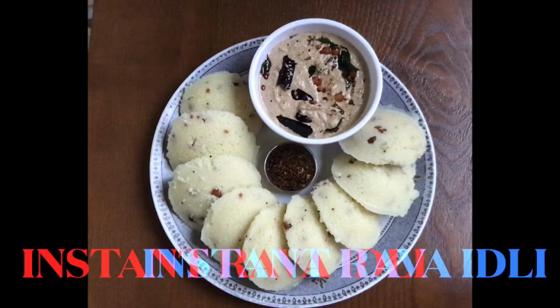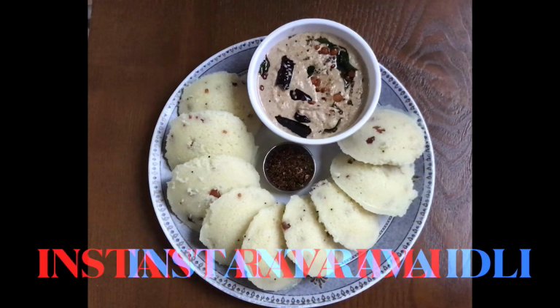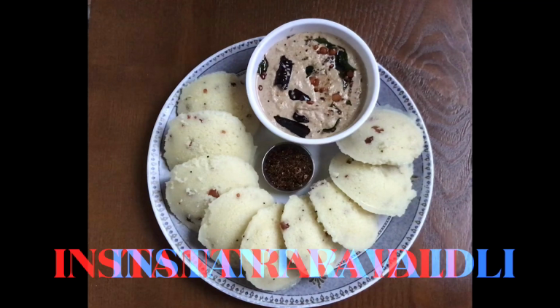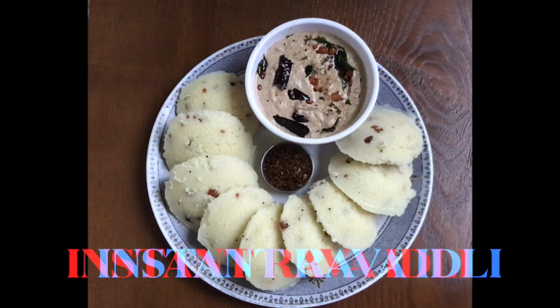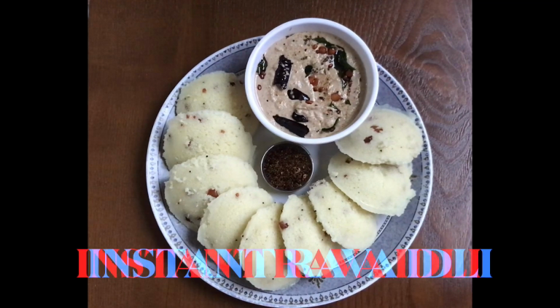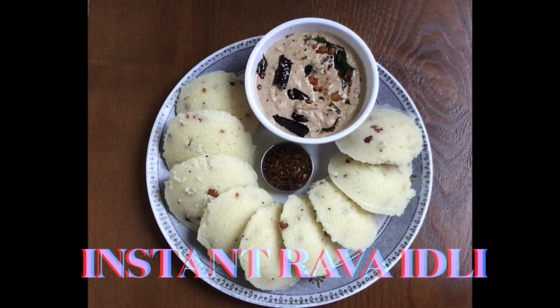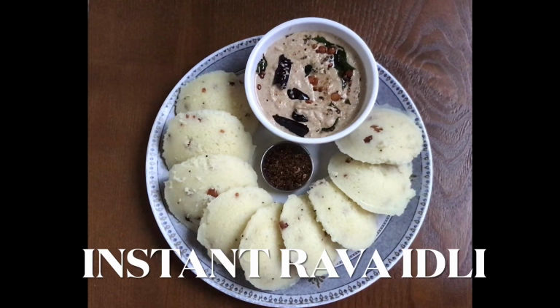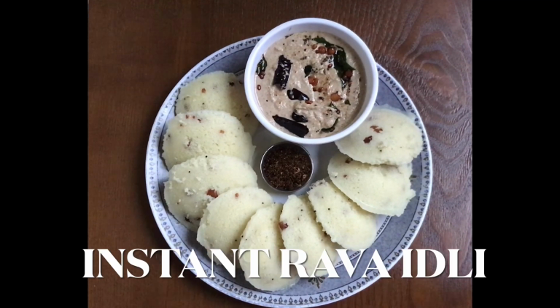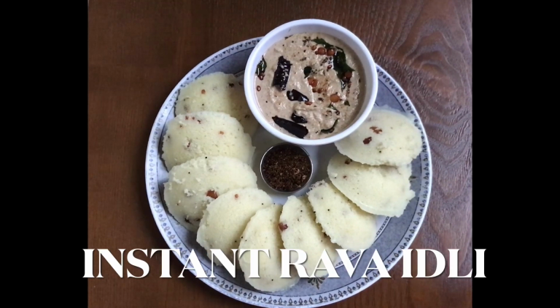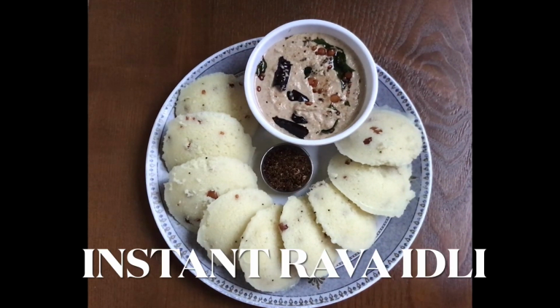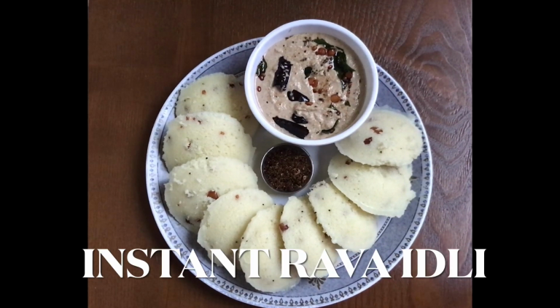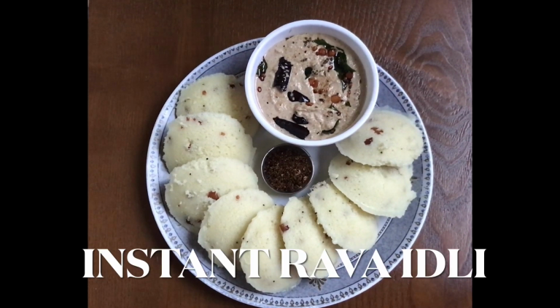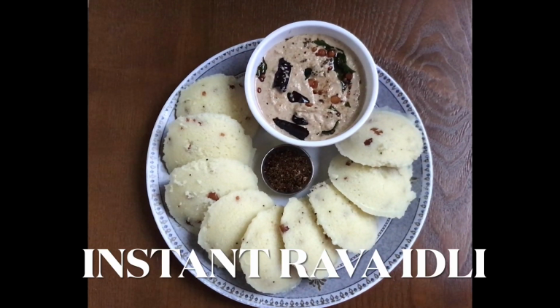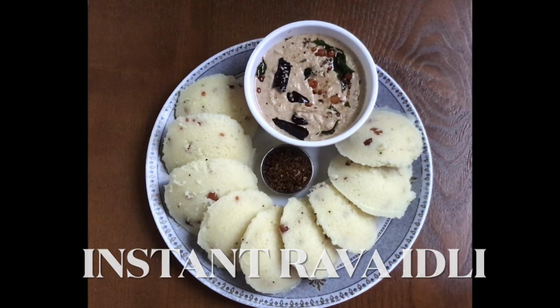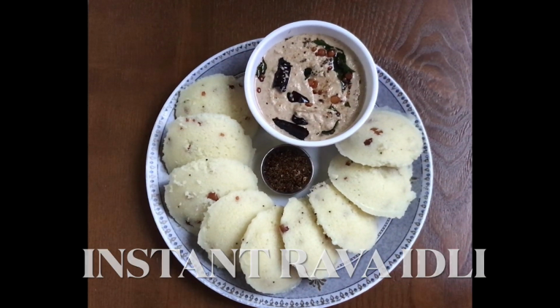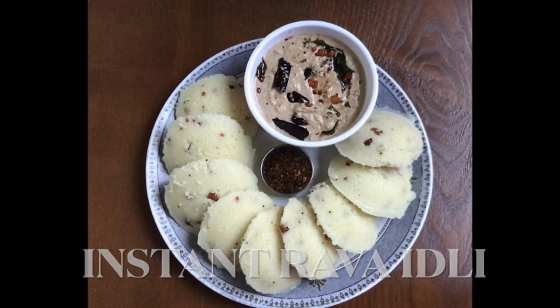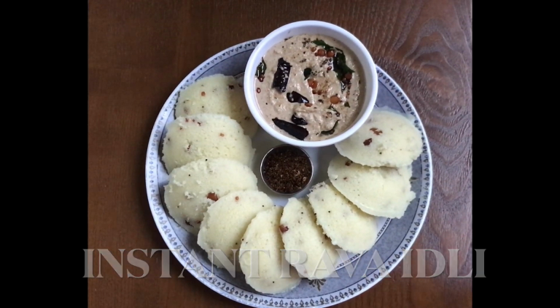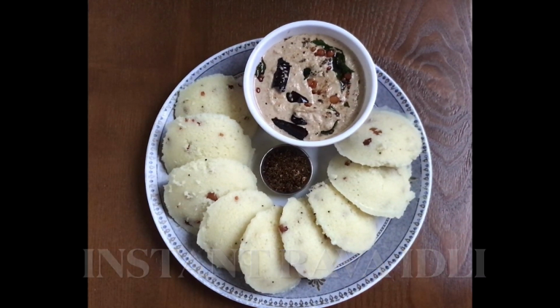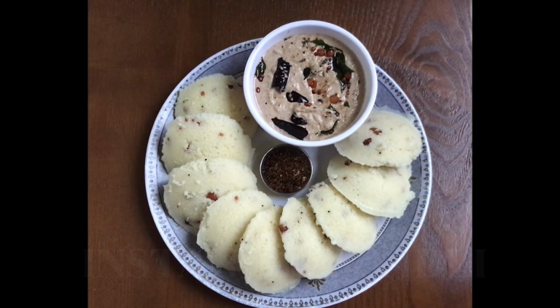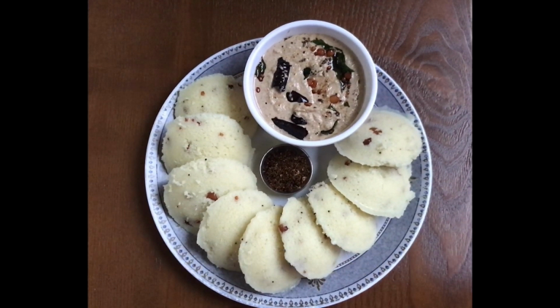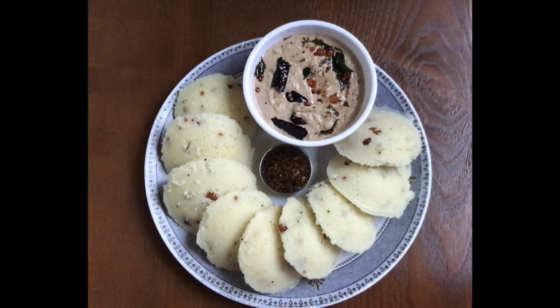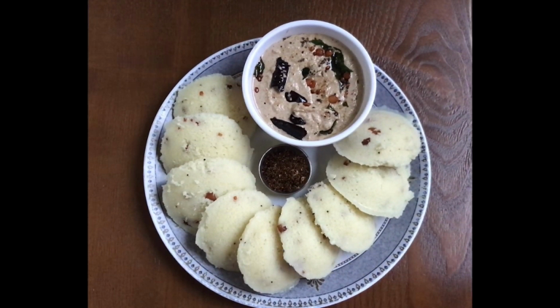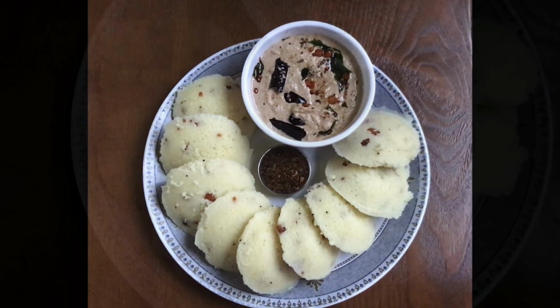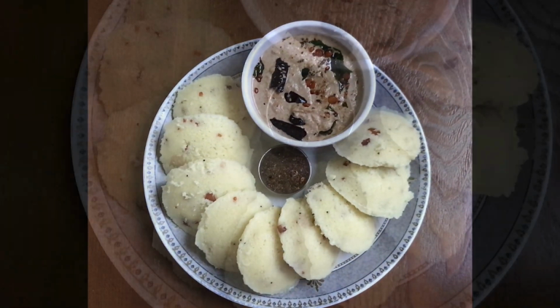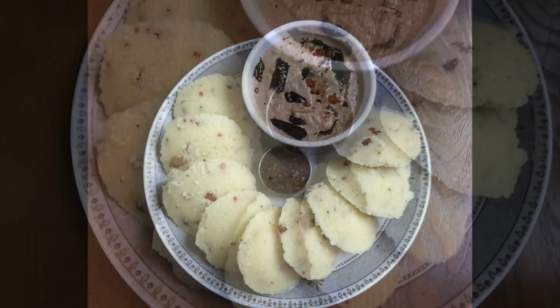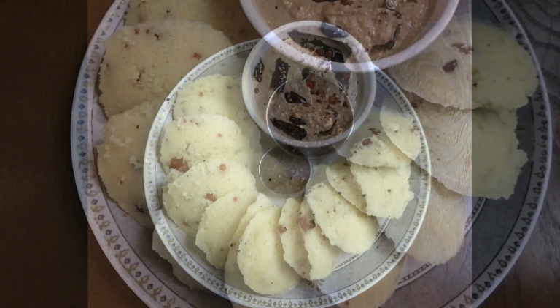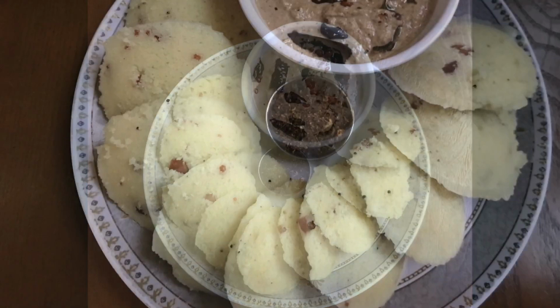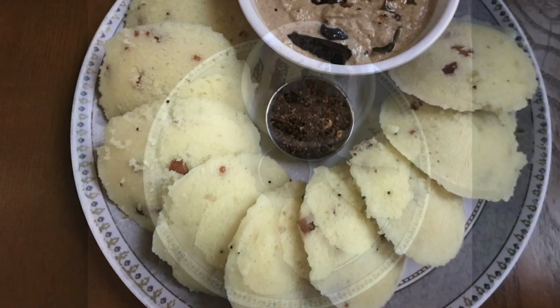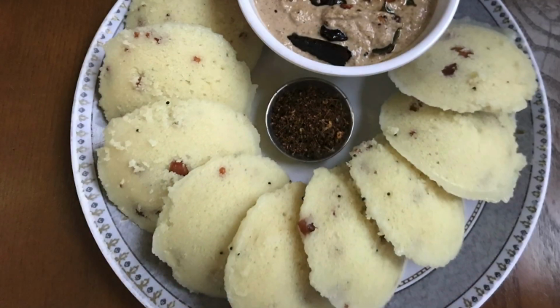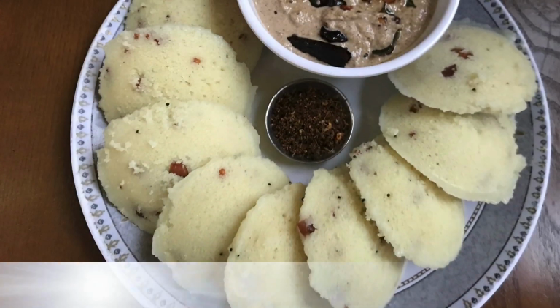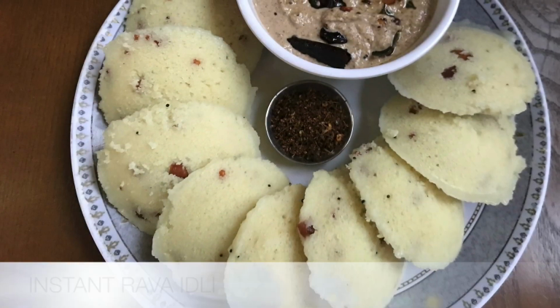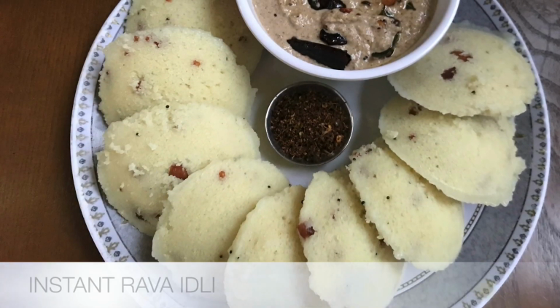Hi Friends! Welcome to Sailaja Cooking! Today, we are going to cook instant idli.